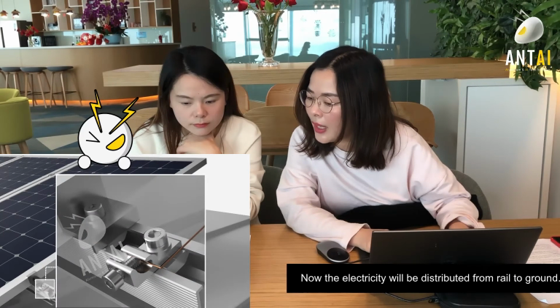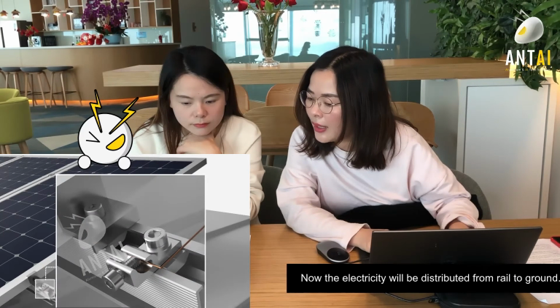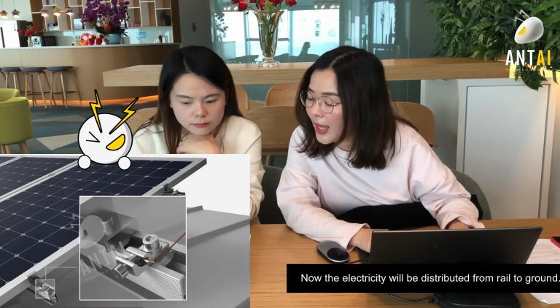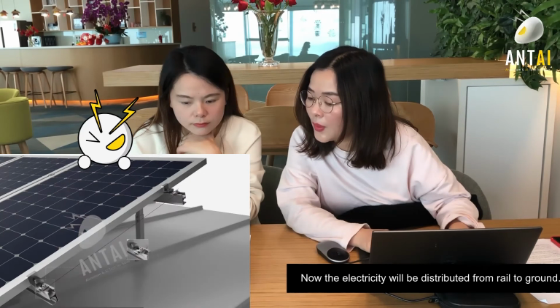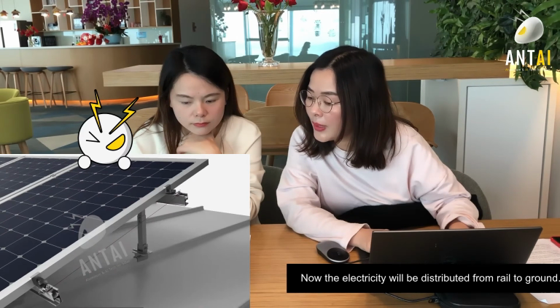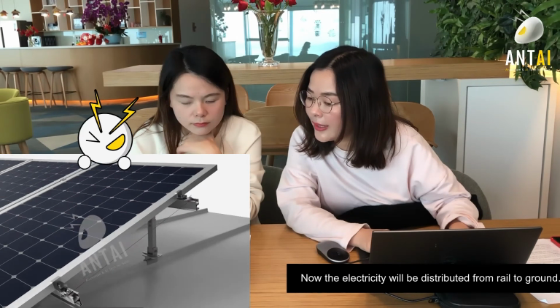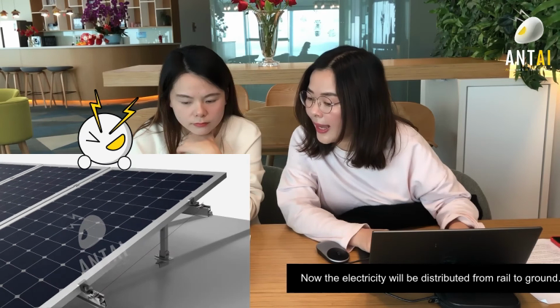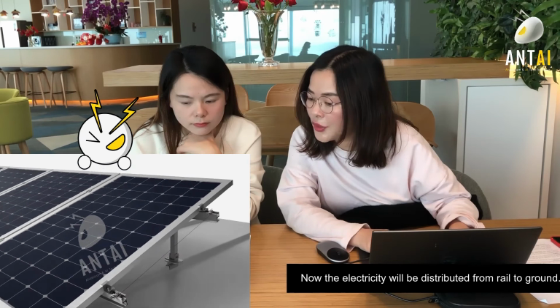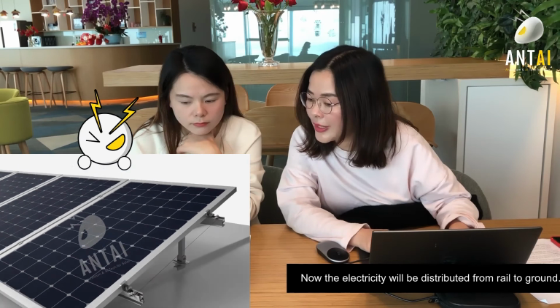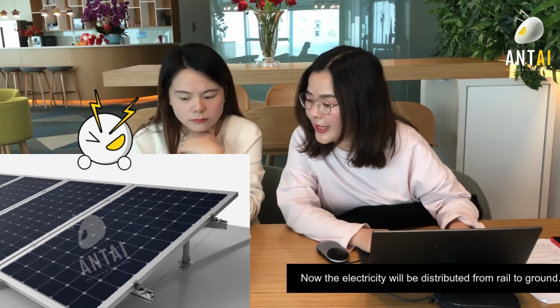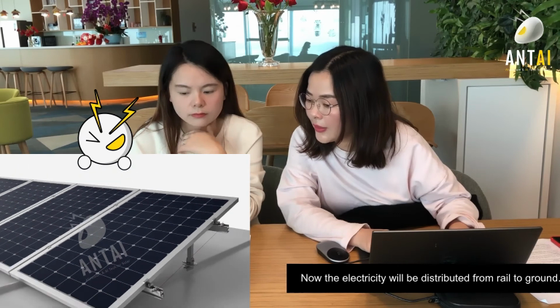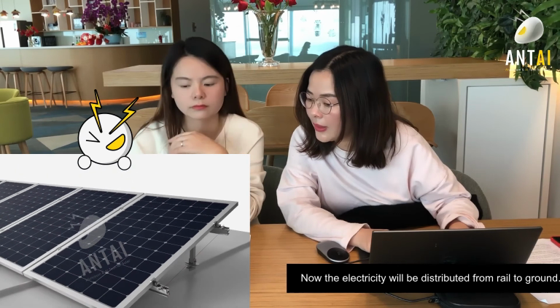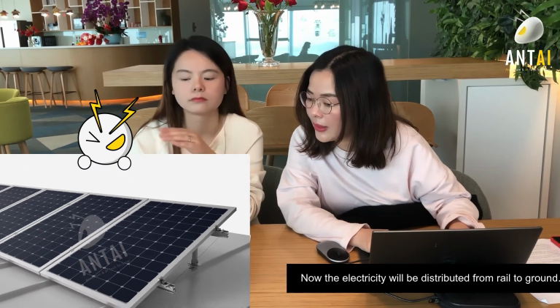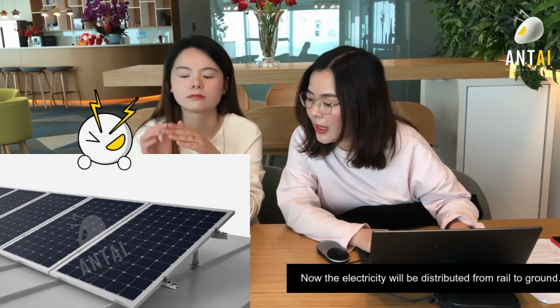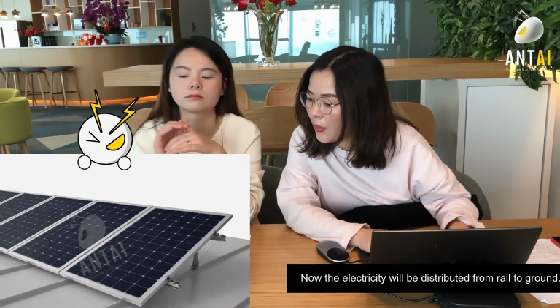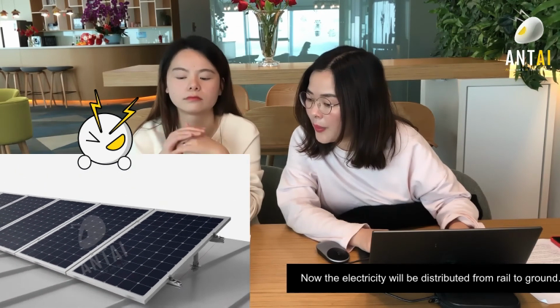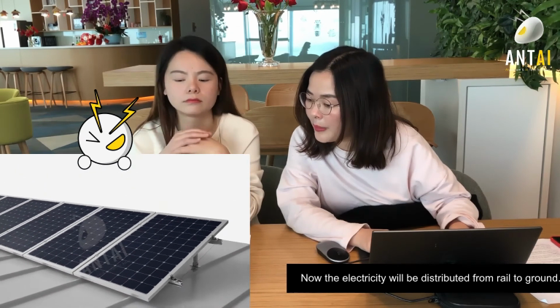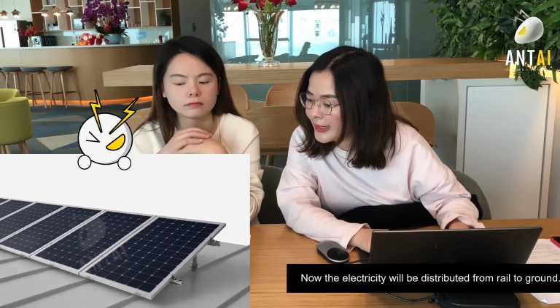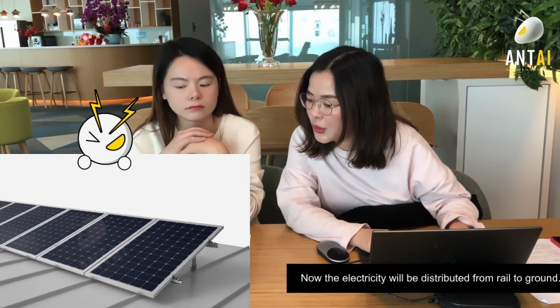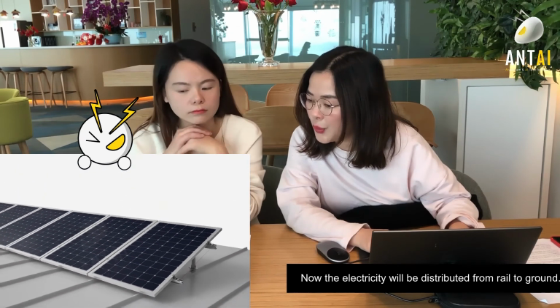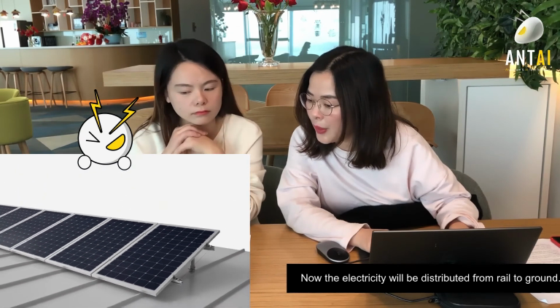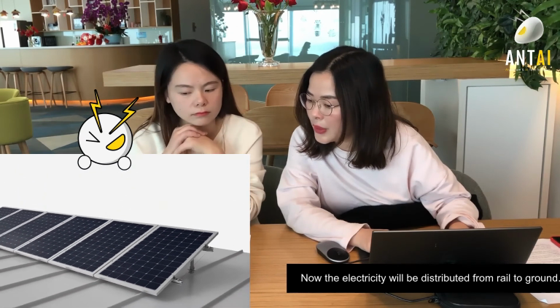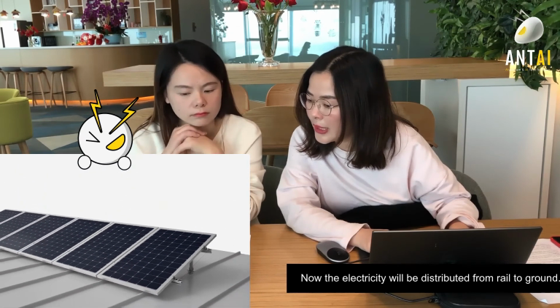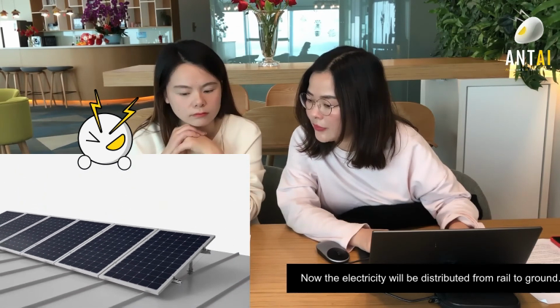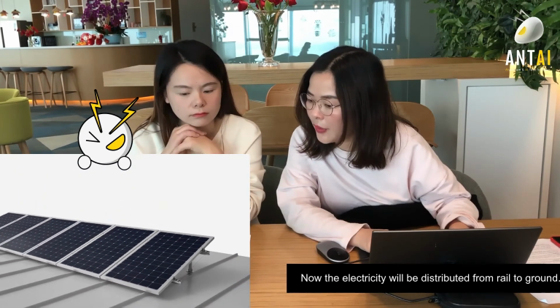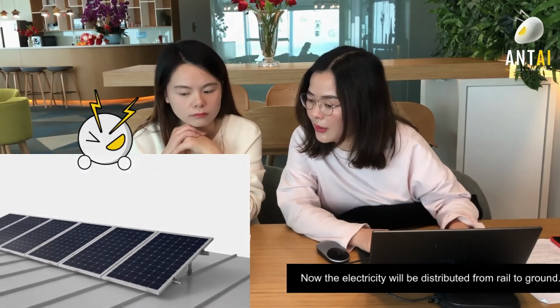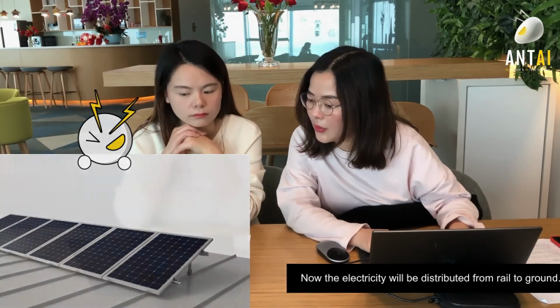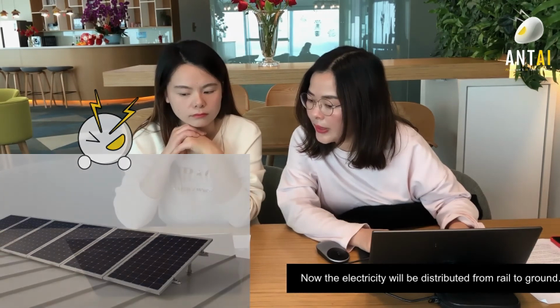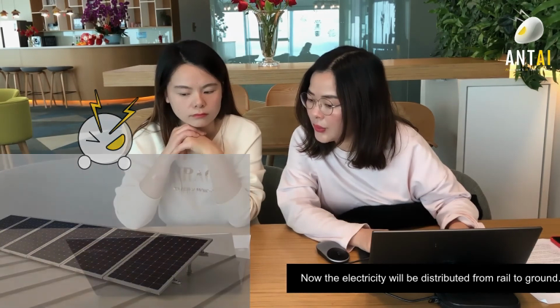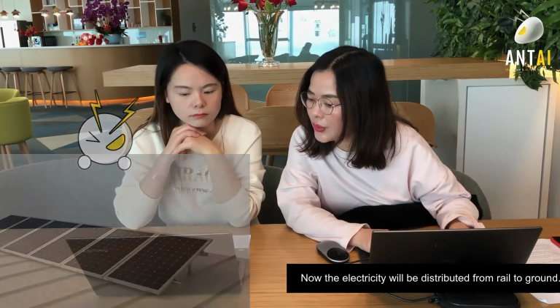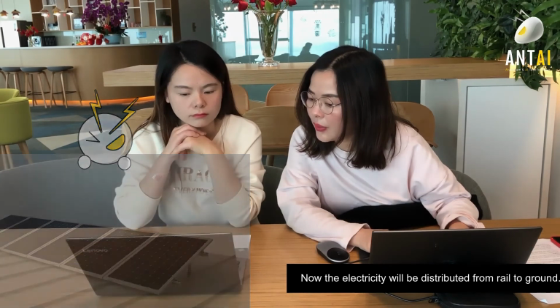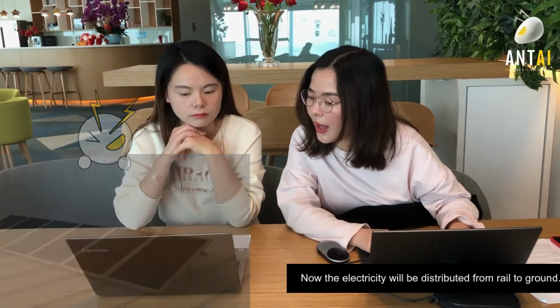Now, the electricity will be distributed from the rail to the ground.